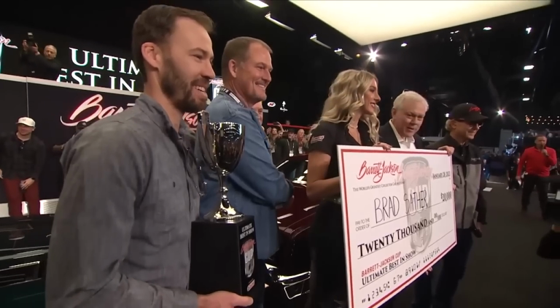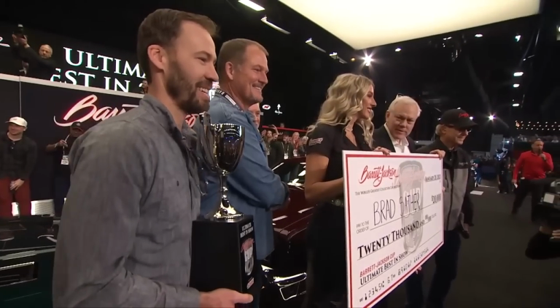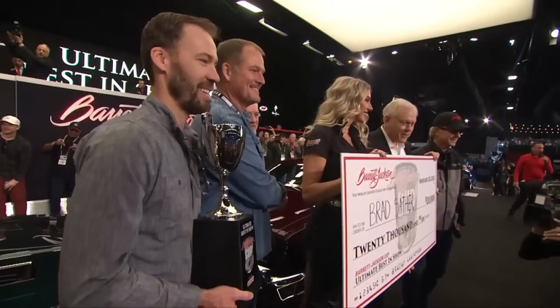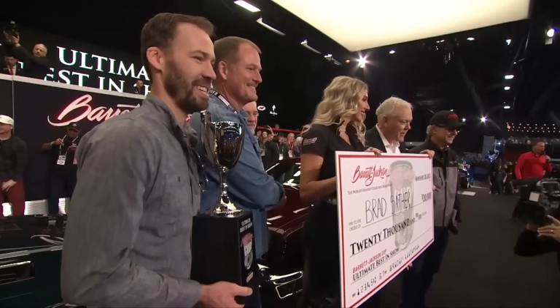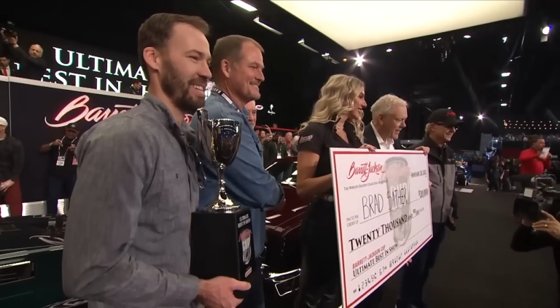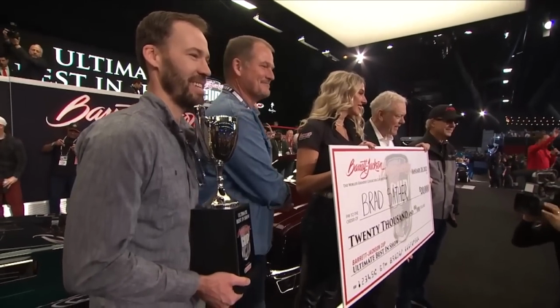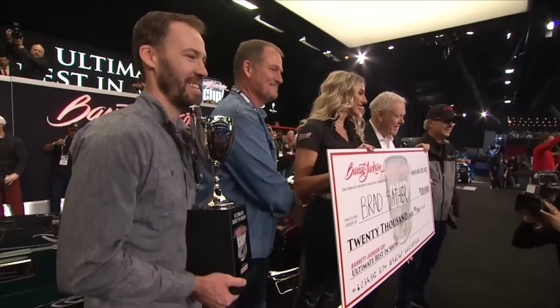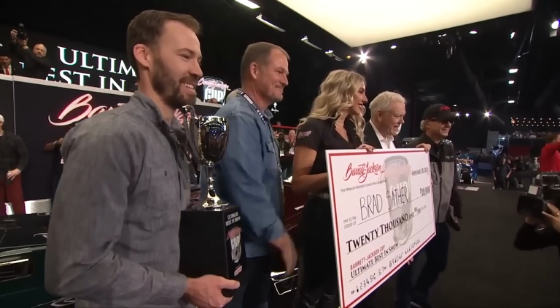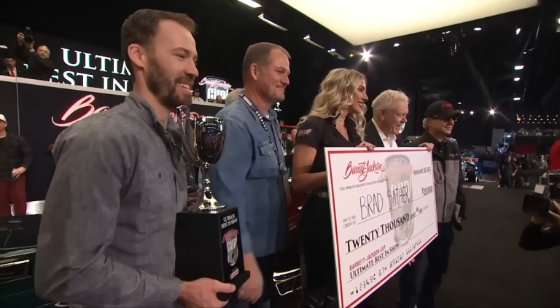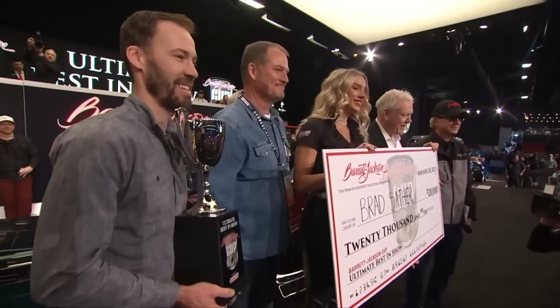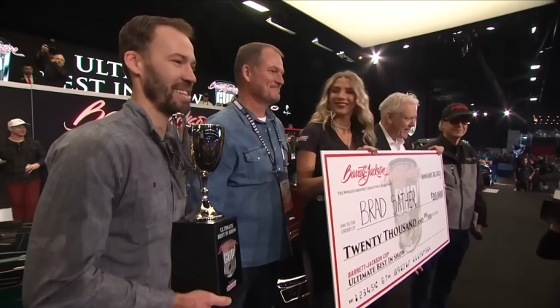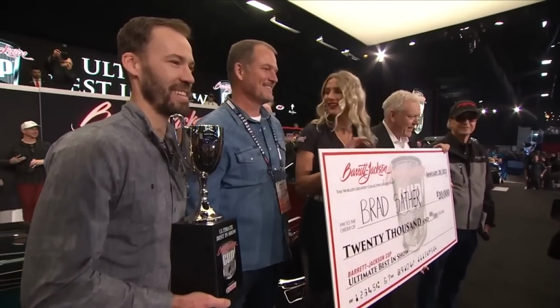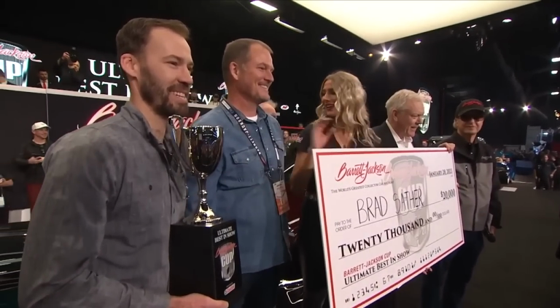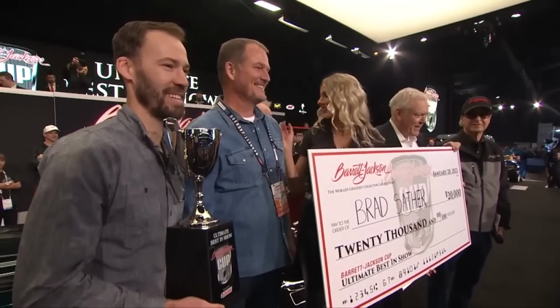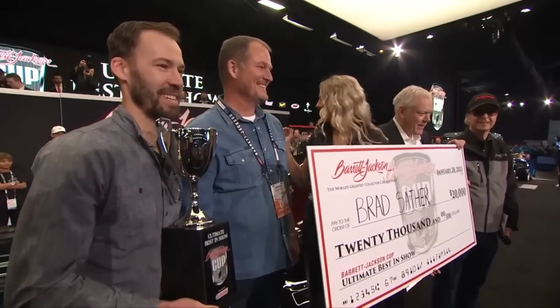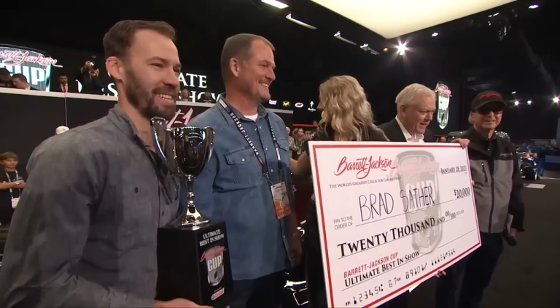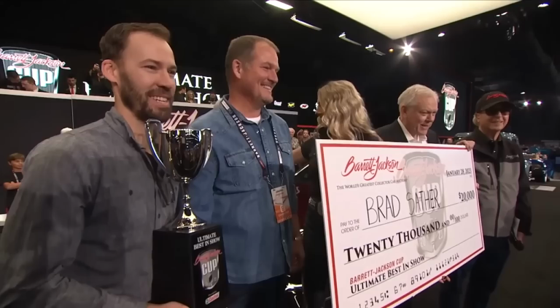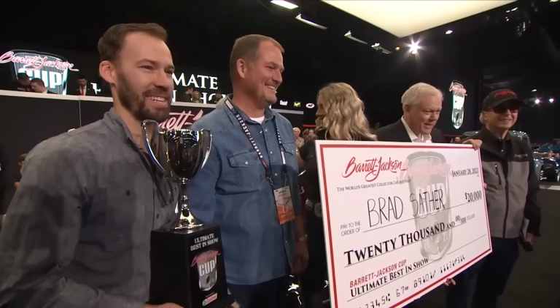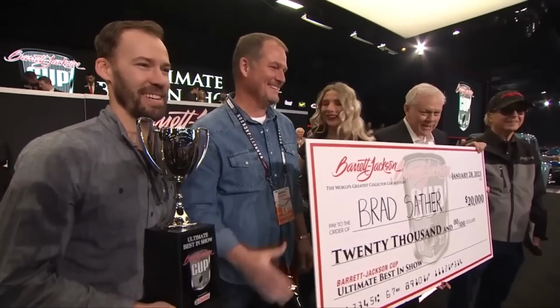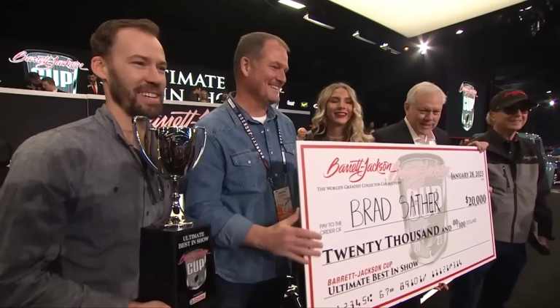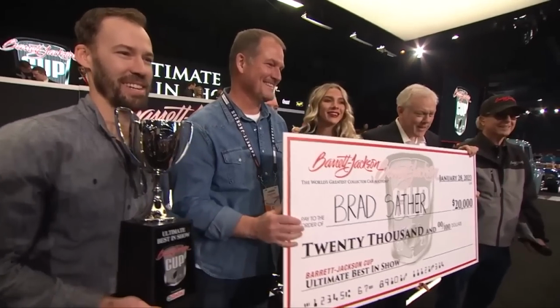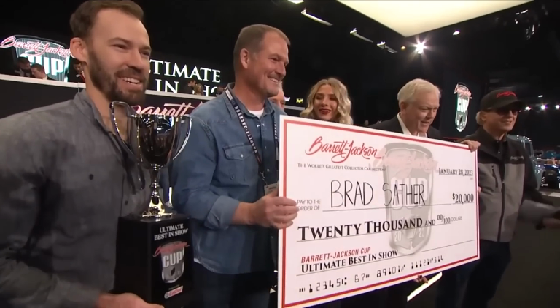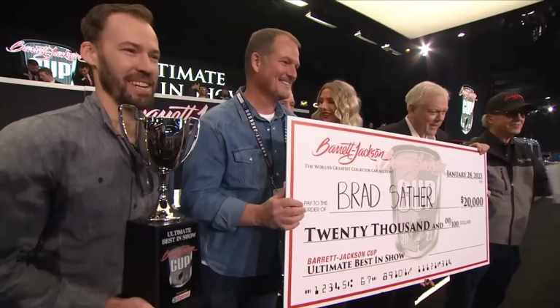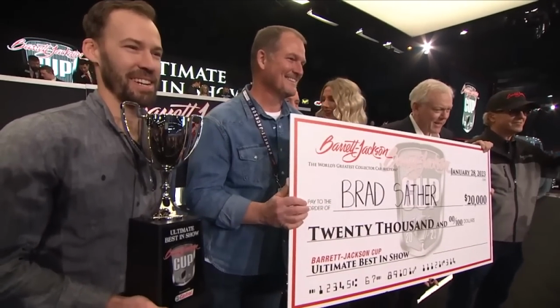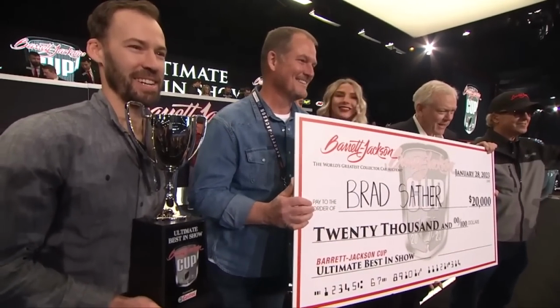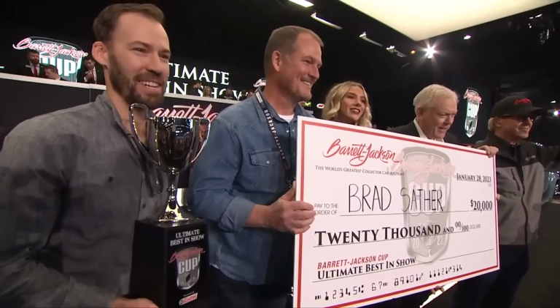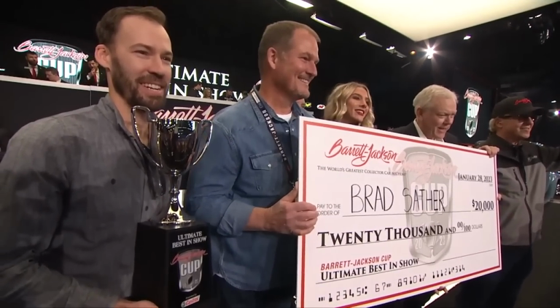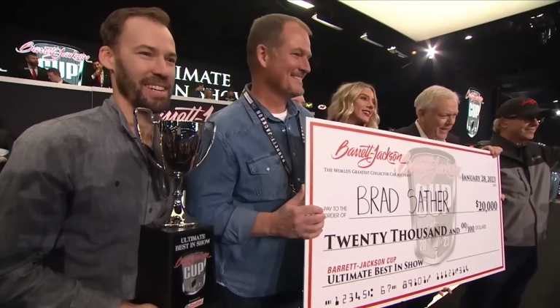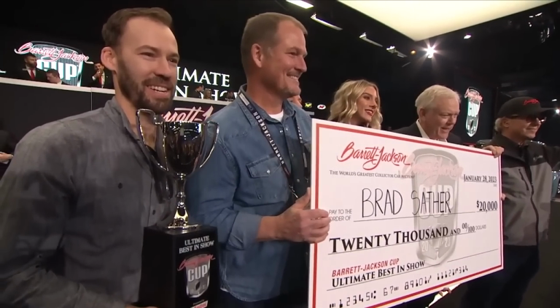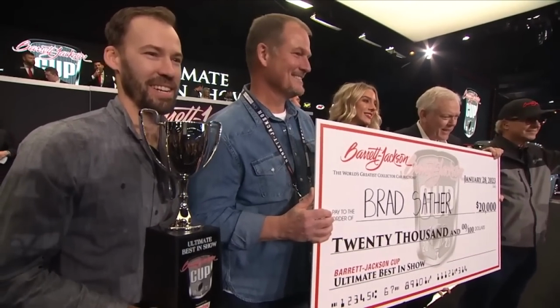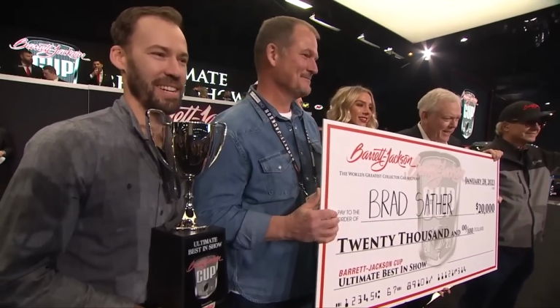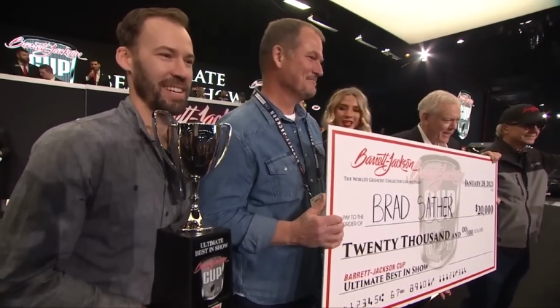All right. Now, who's ready for Super Saturday in the auction? Let's get it rolling.